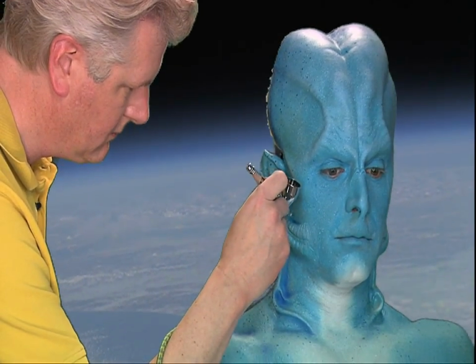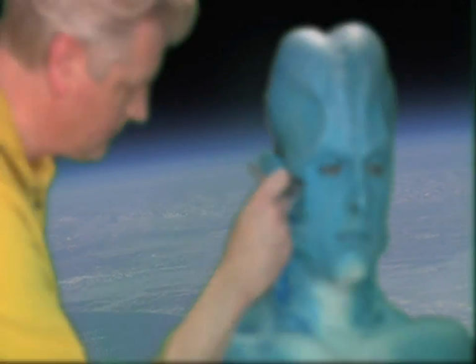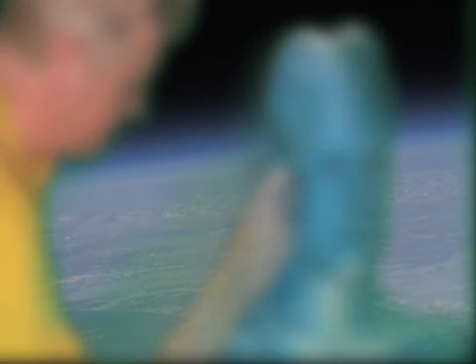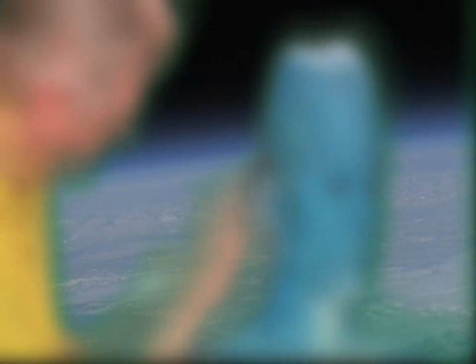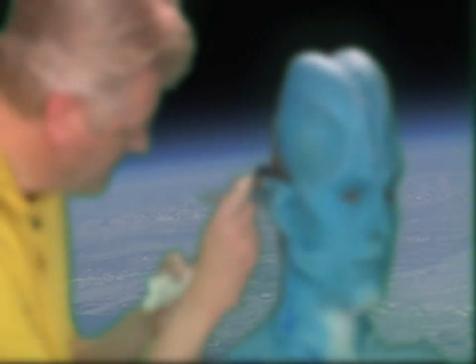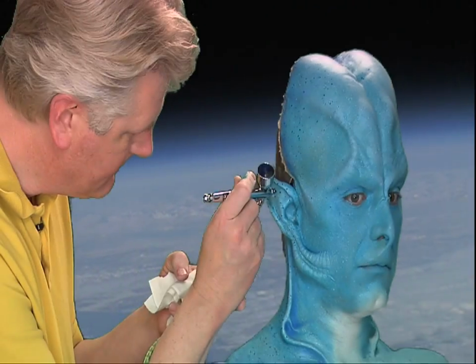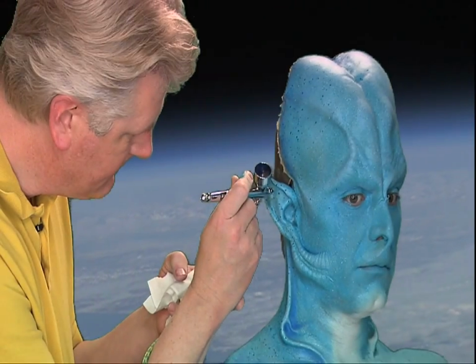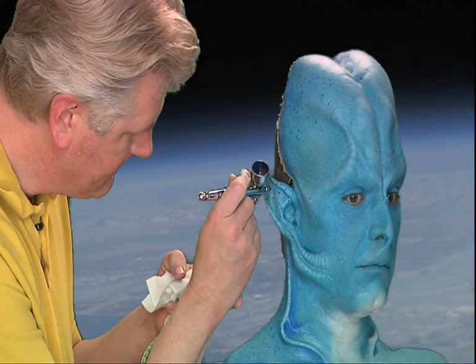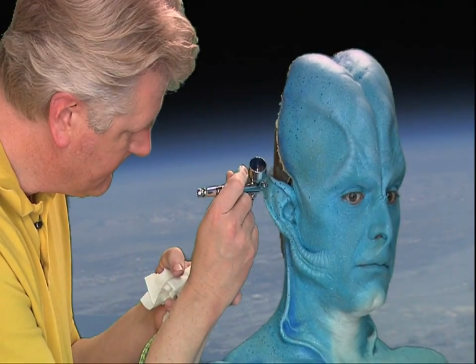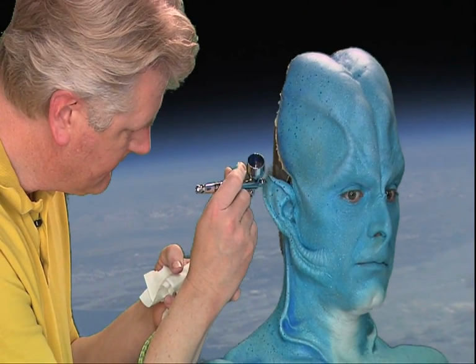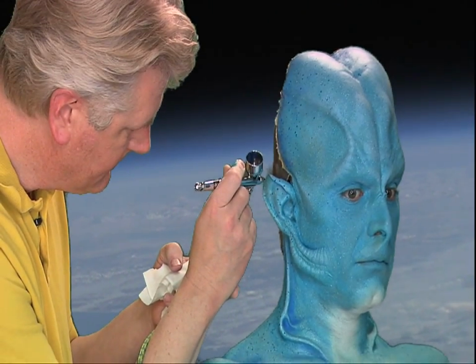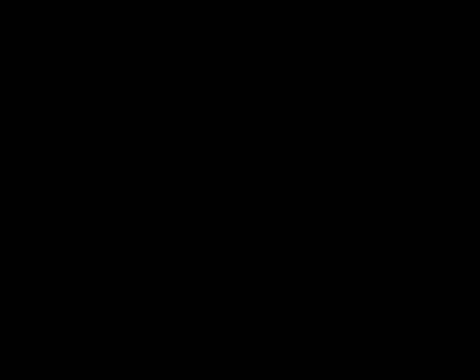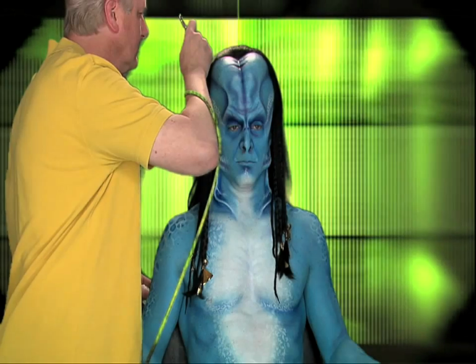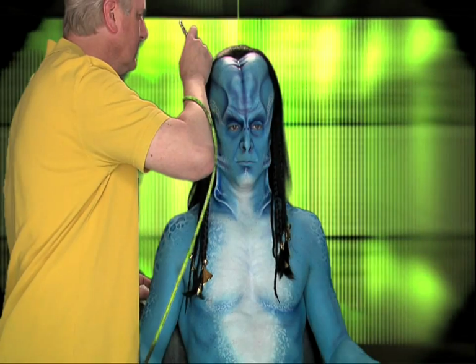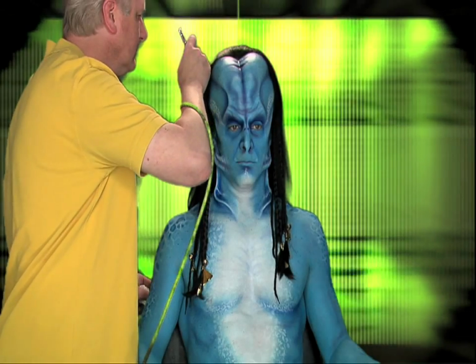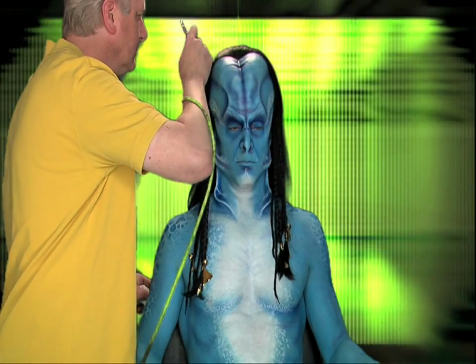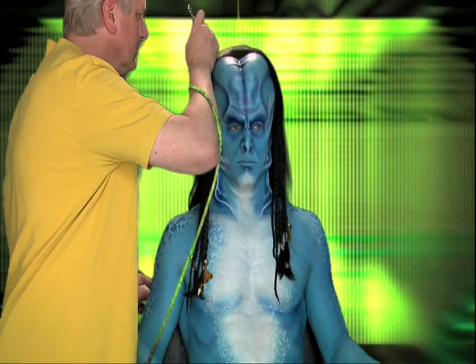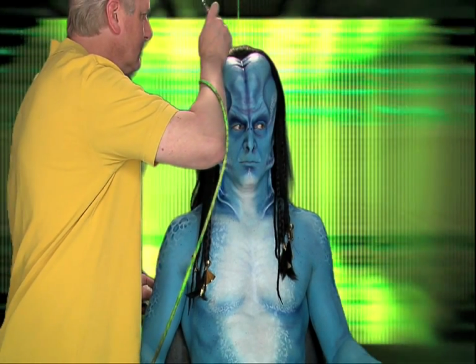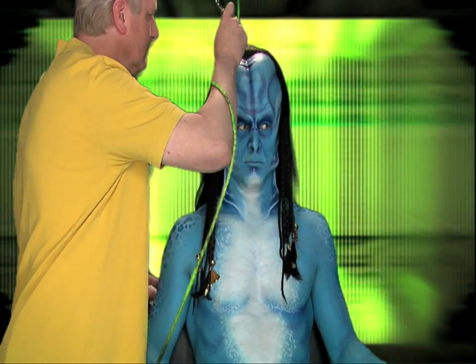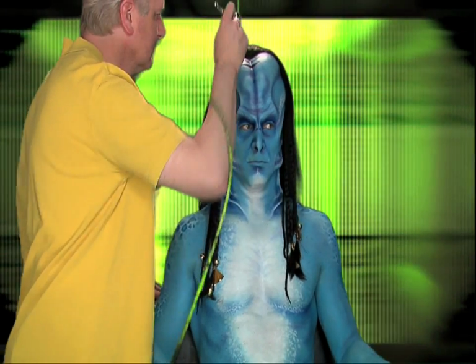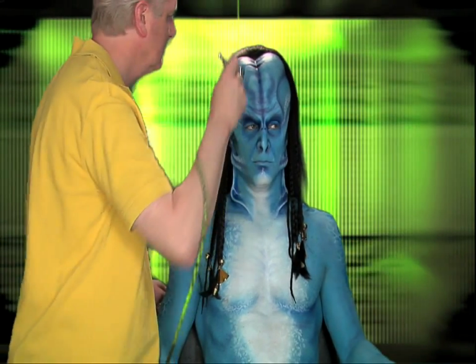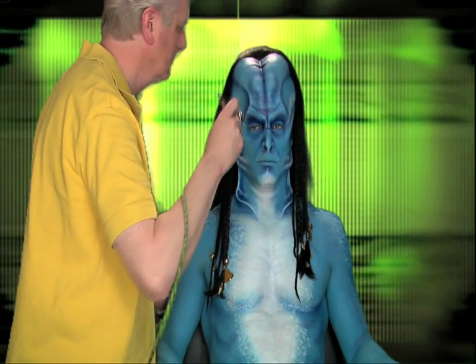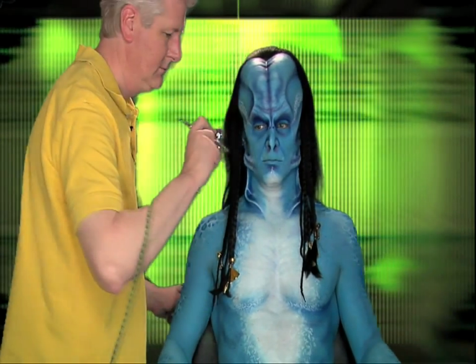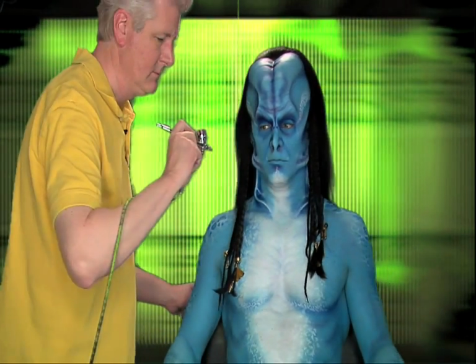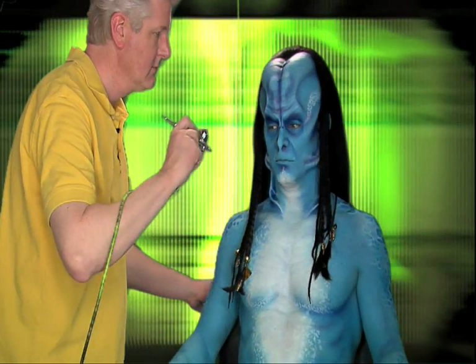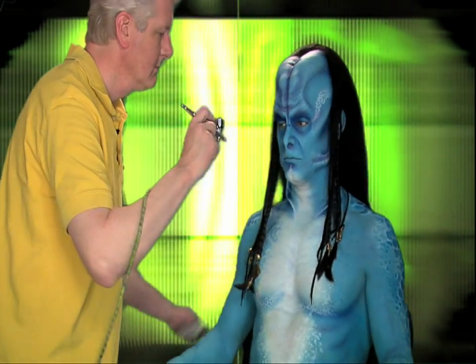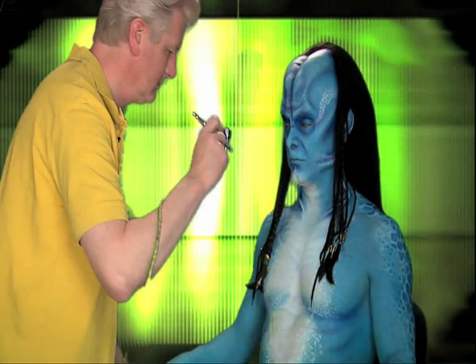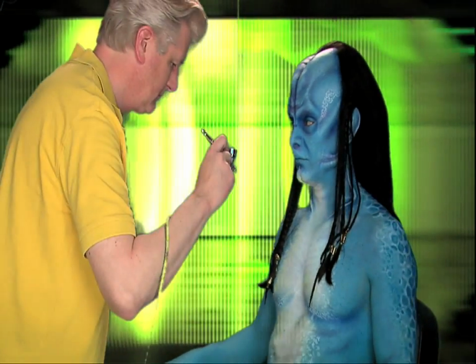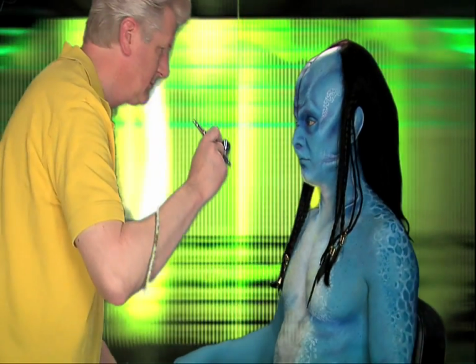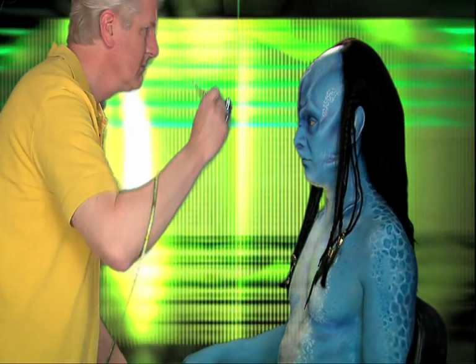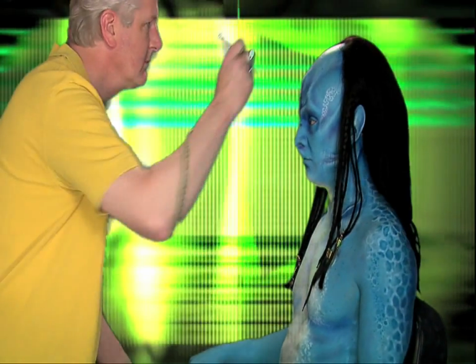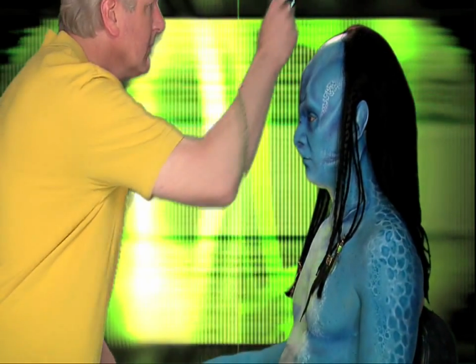Bradley will show you many ways to creatively use the Zazzo stencil line. Along the way, Bradley will share airbrushing tips with you.